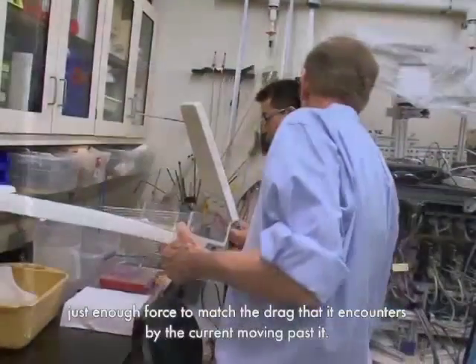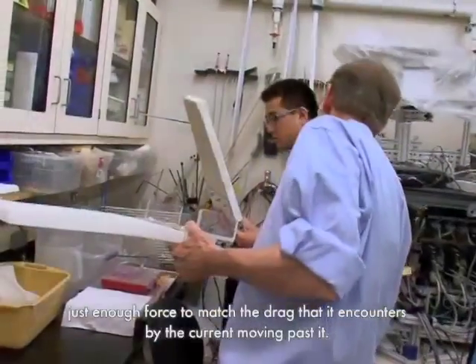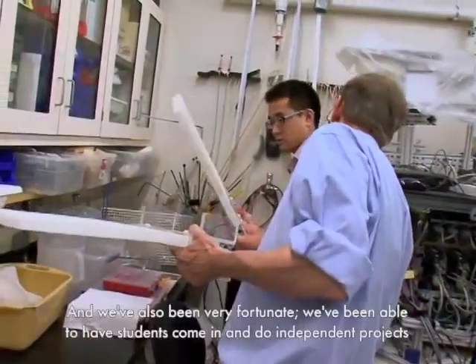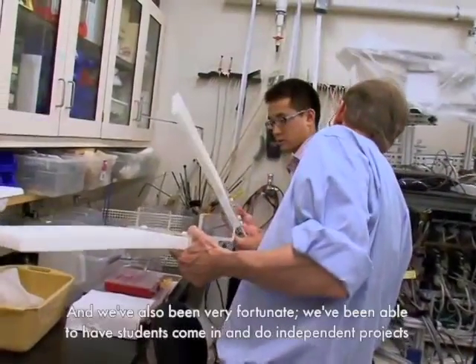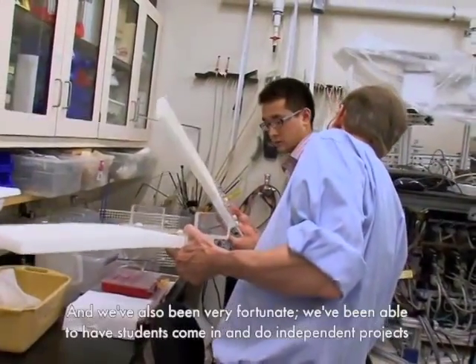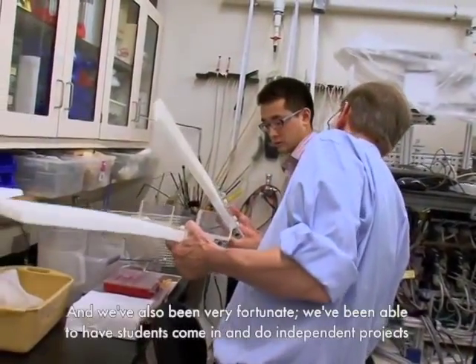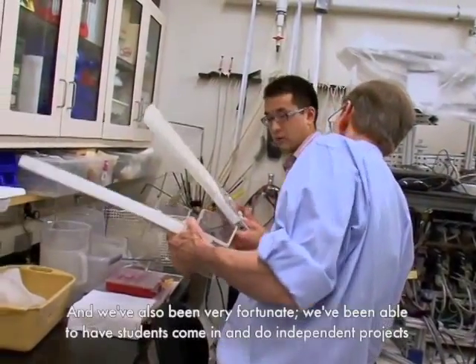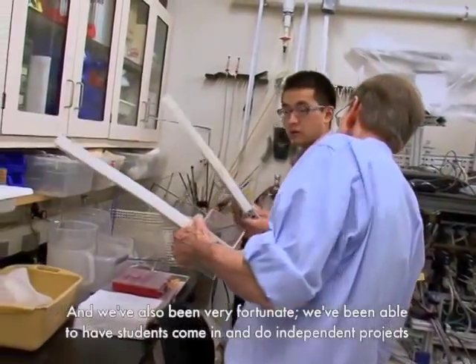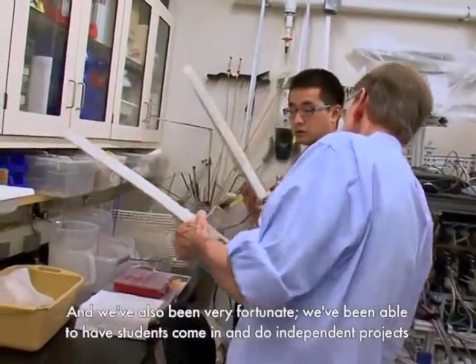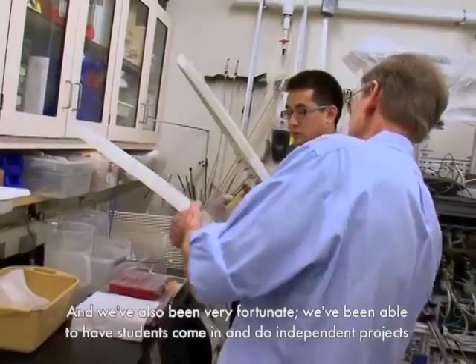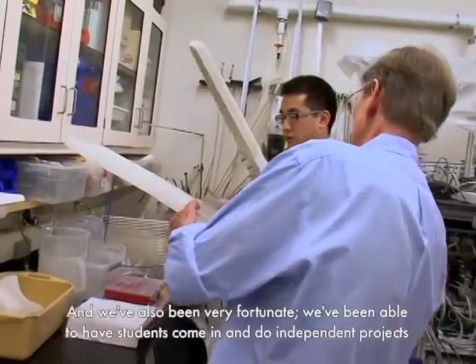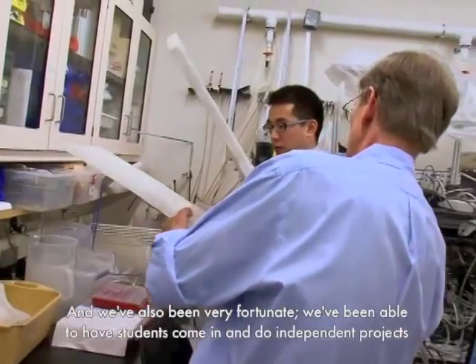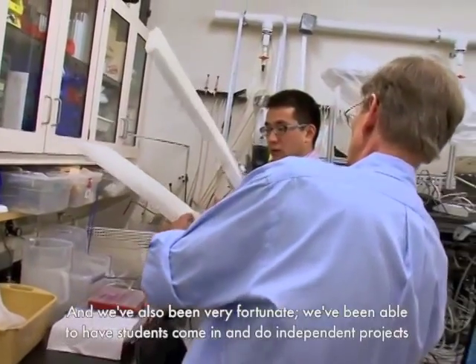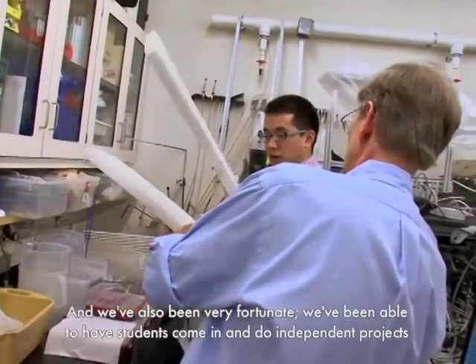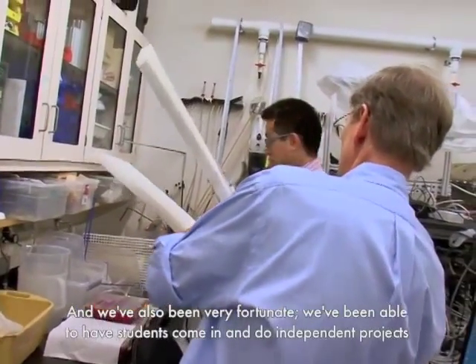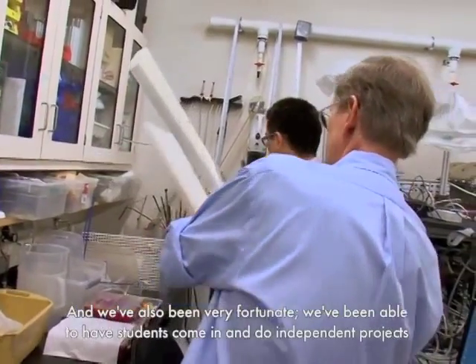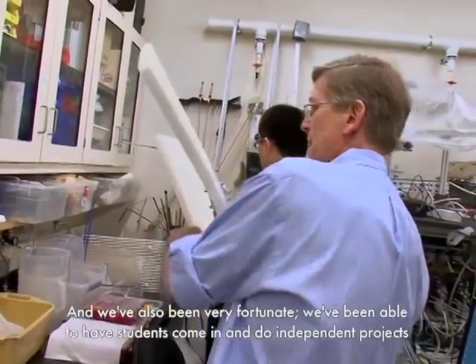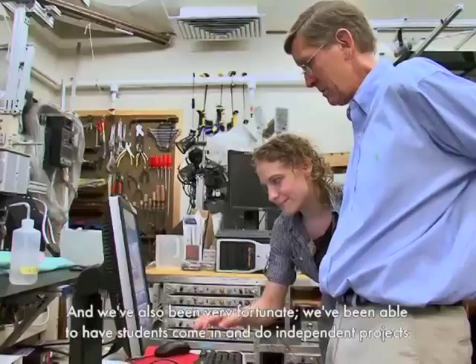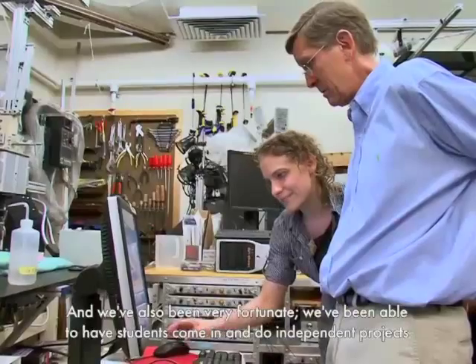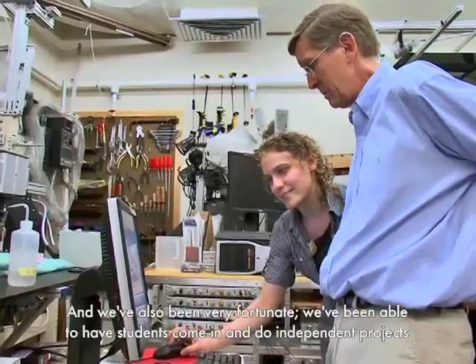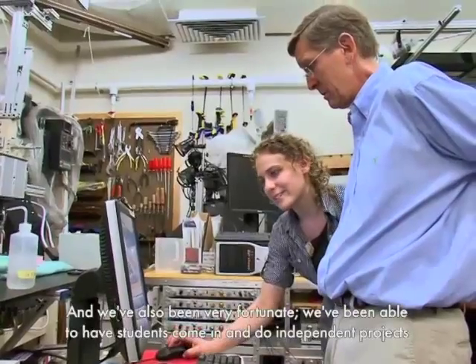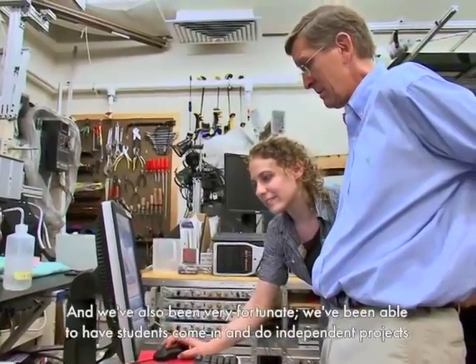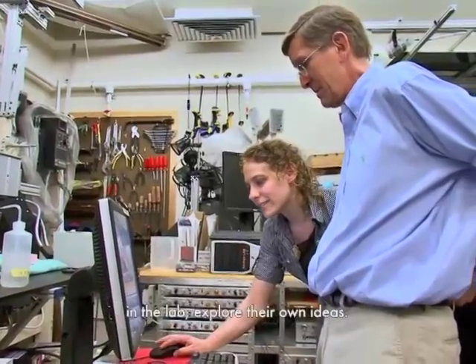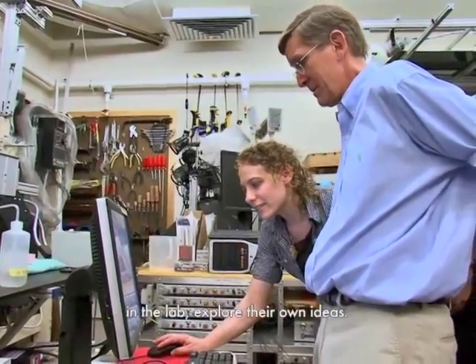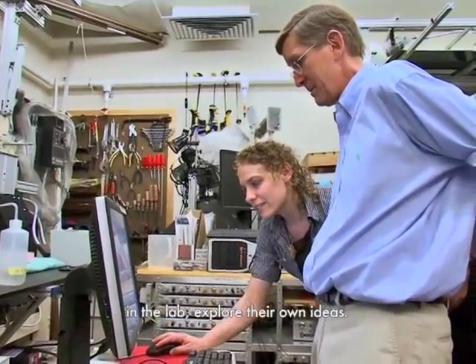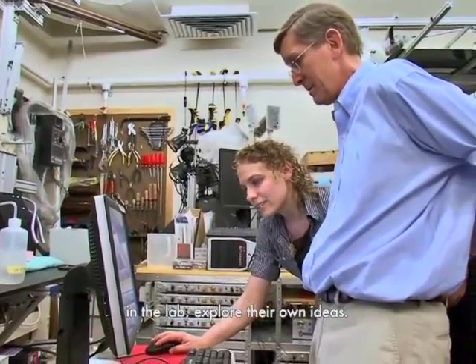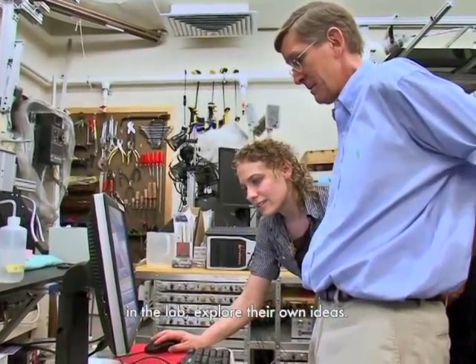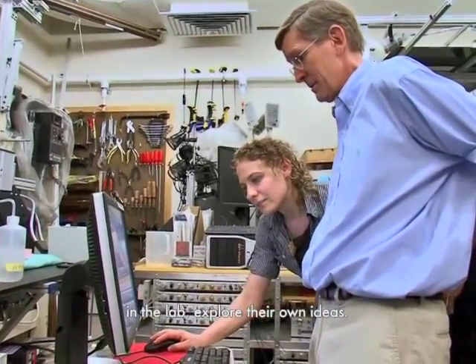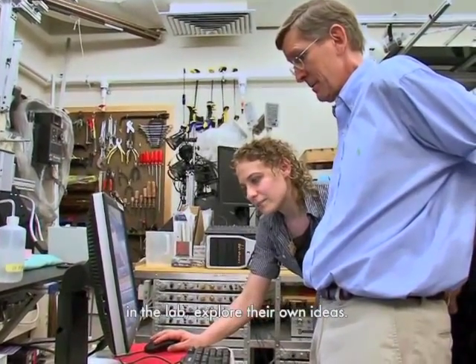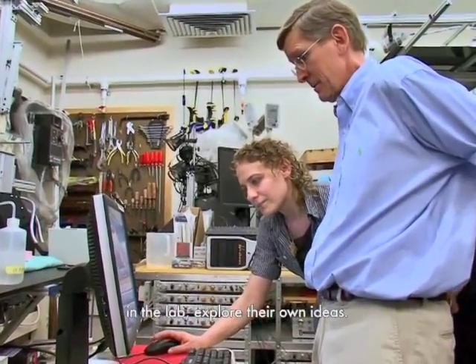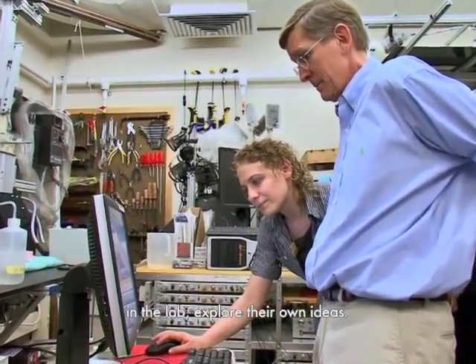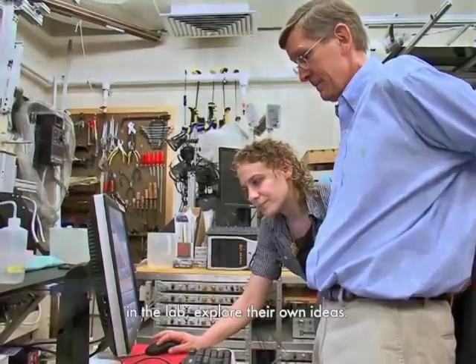We've also been very fortunate to have students come in and do independent projects in the lab and explore their own ideas.